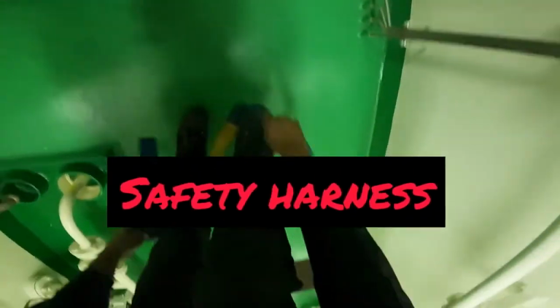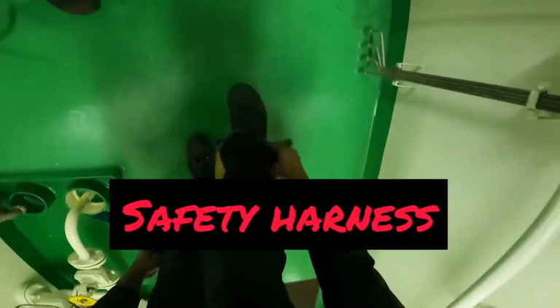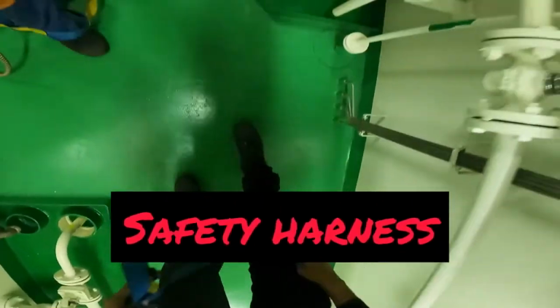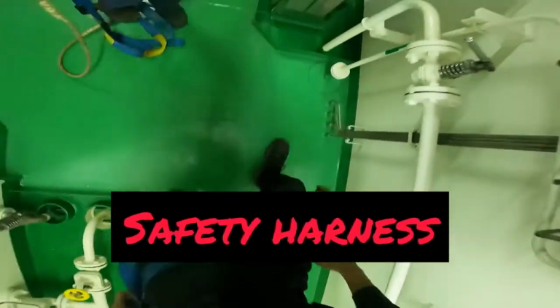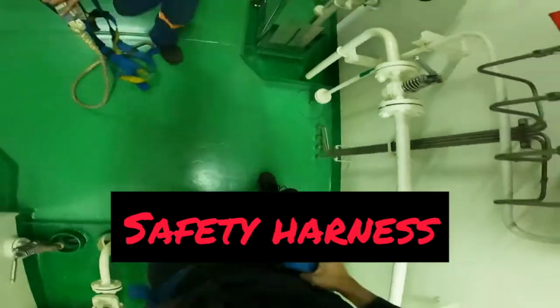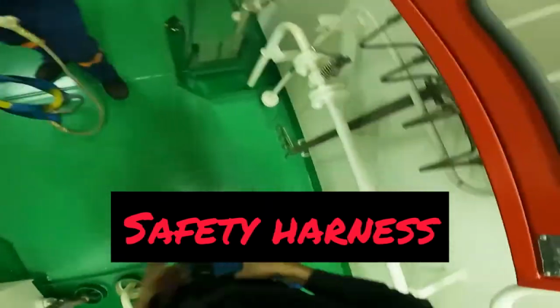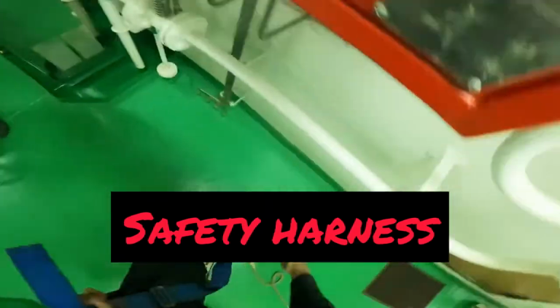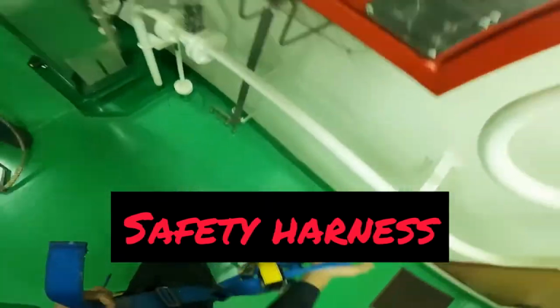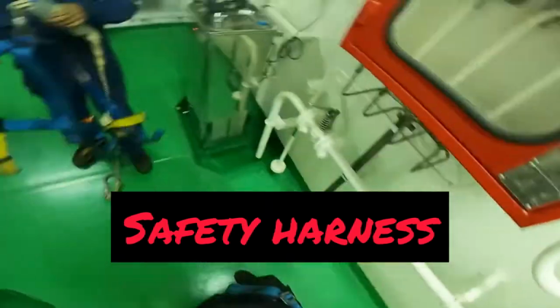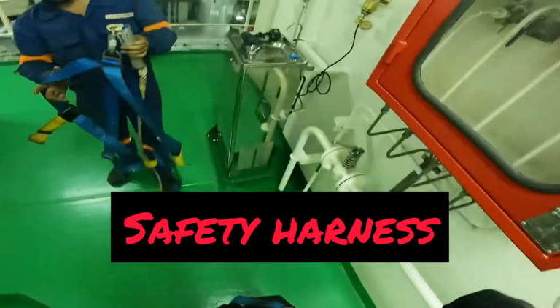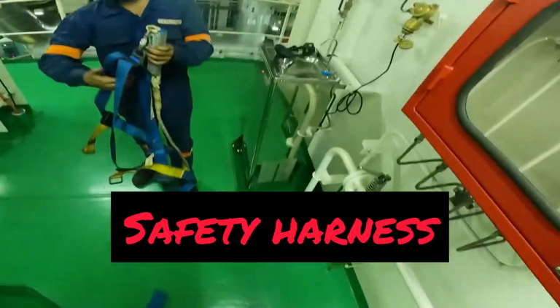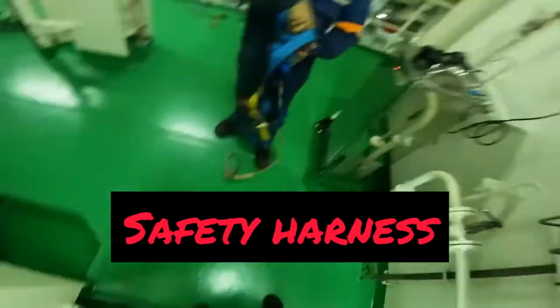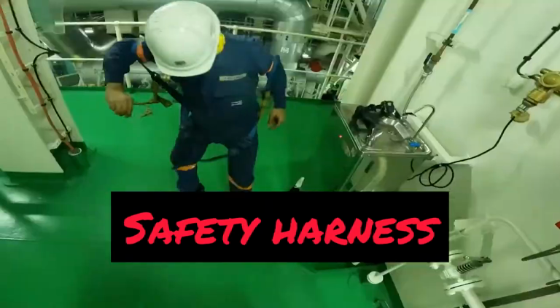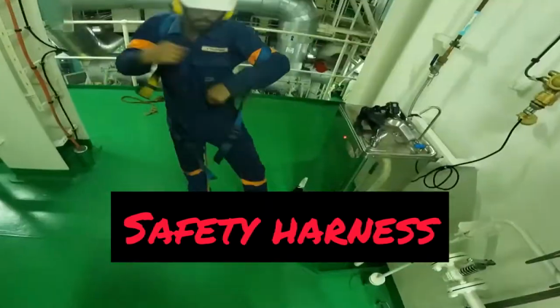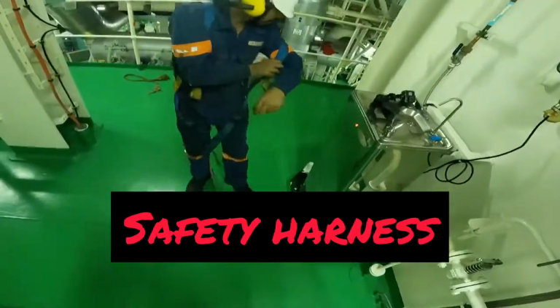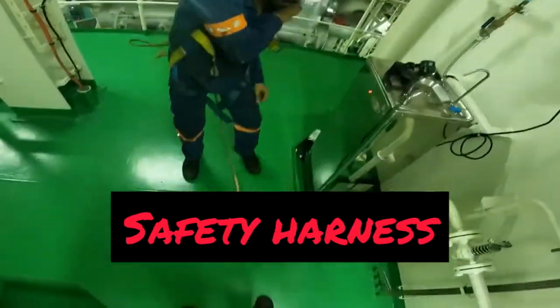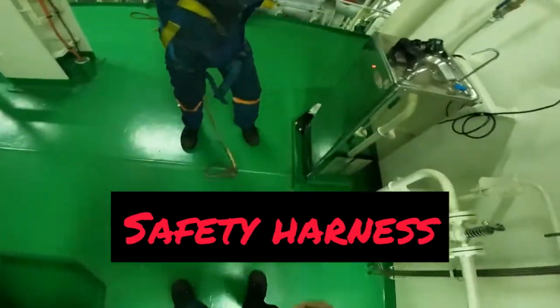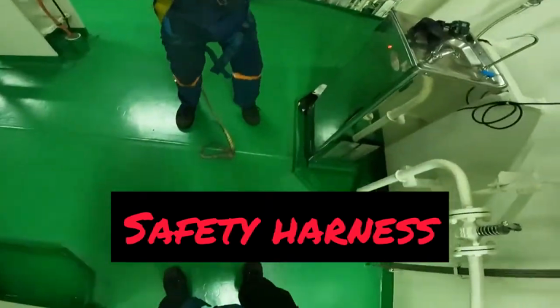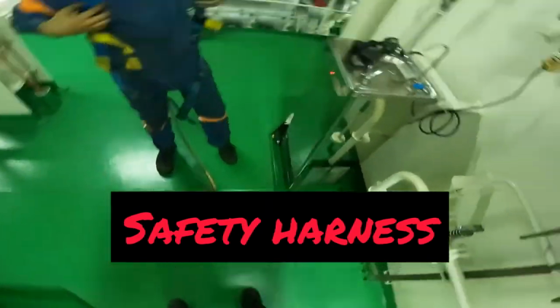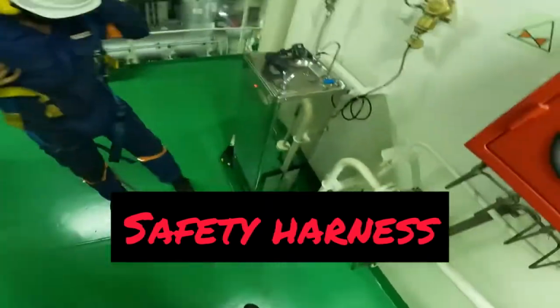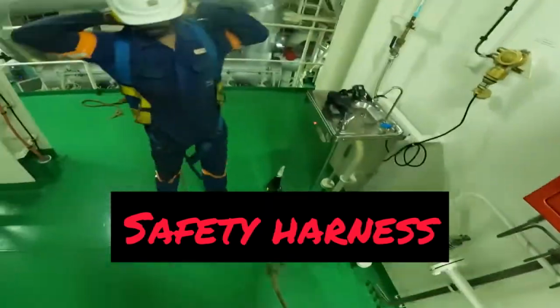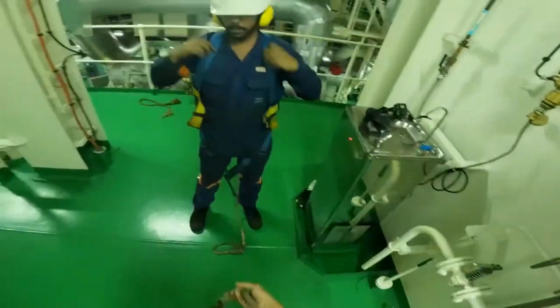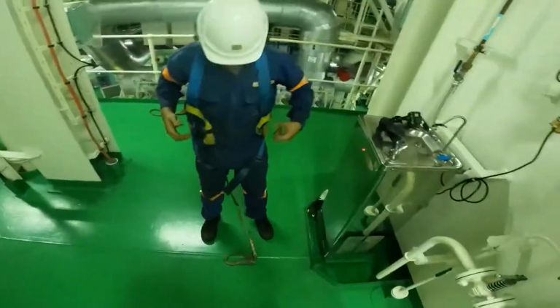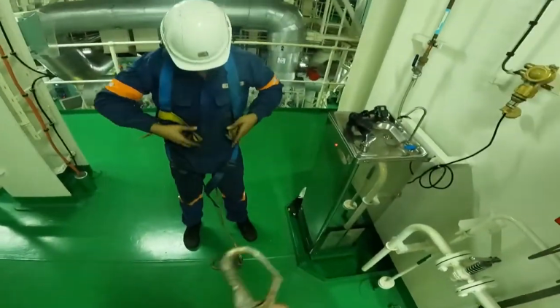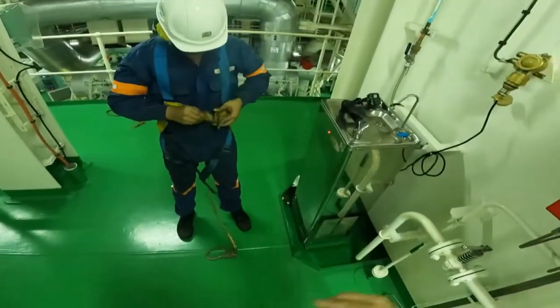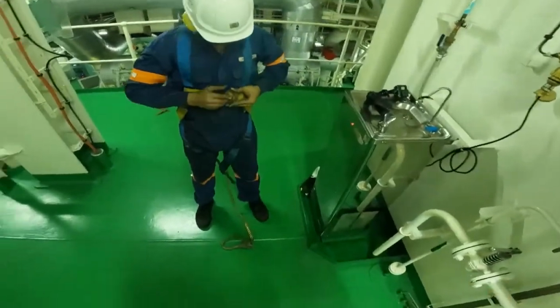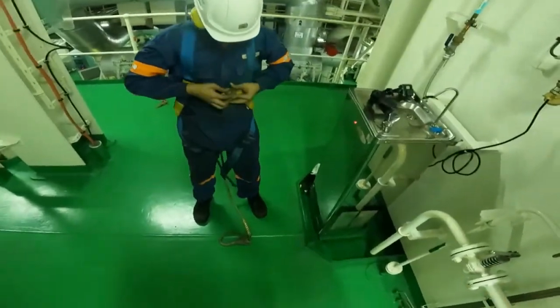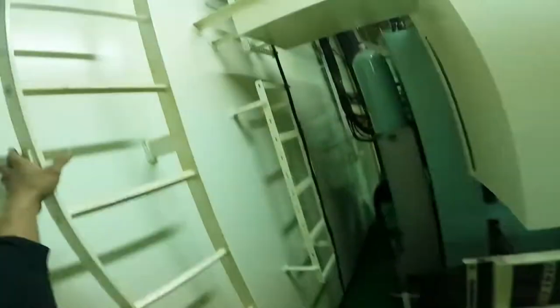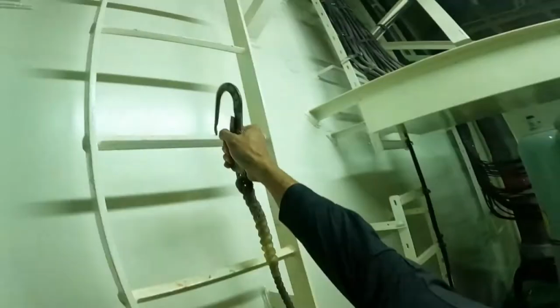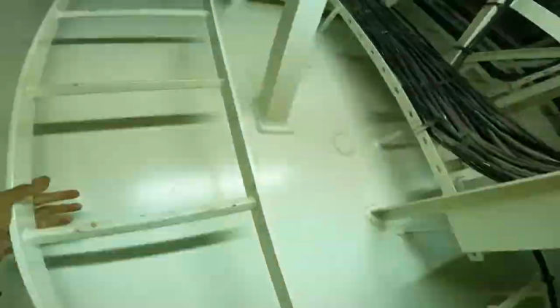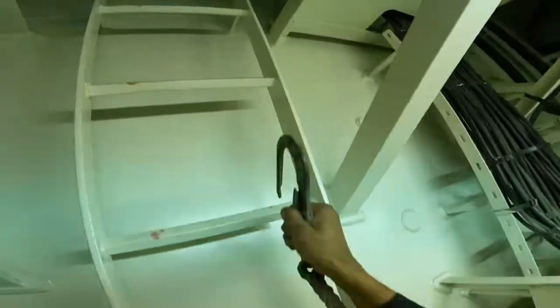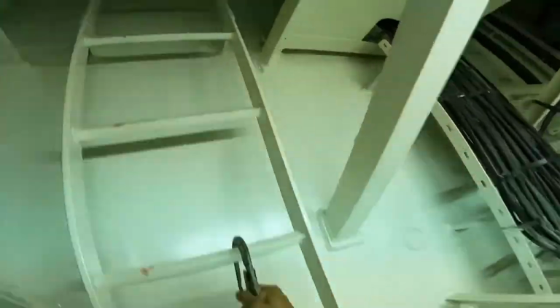Remember, safety first. All the gear, all the time — whether on a ship or on a motorcycle.